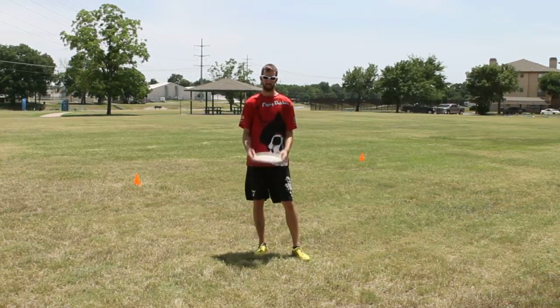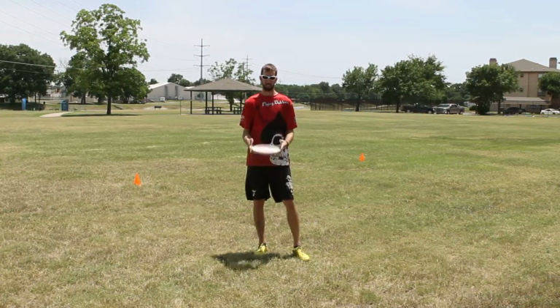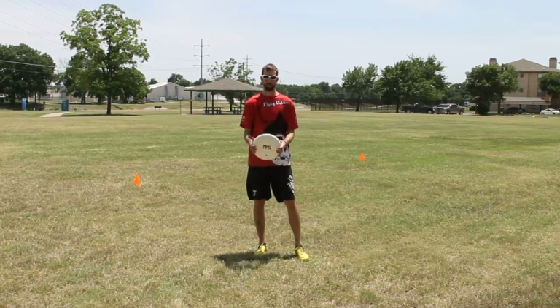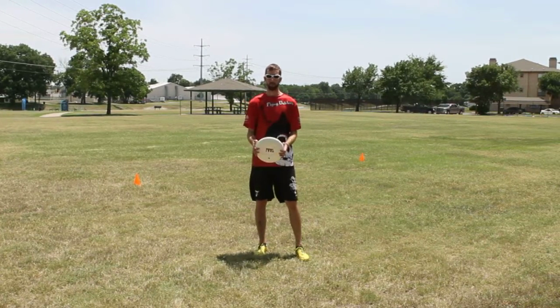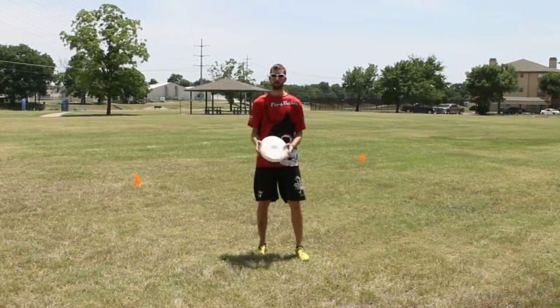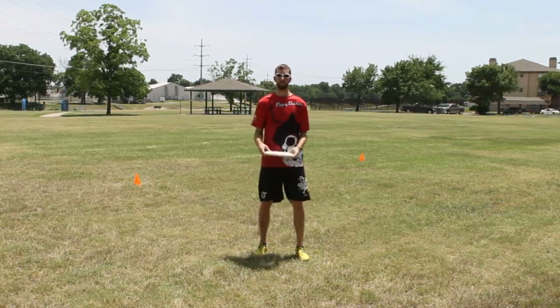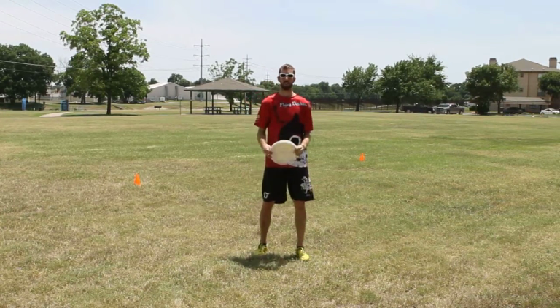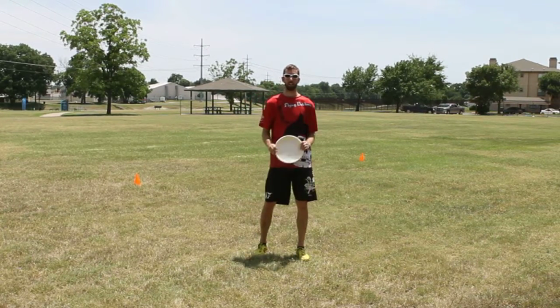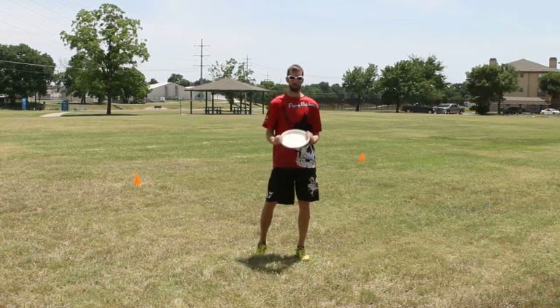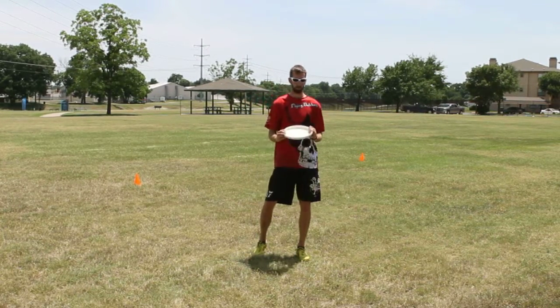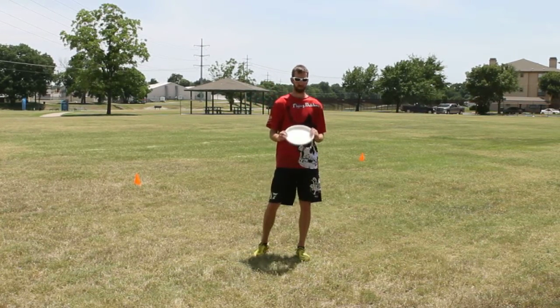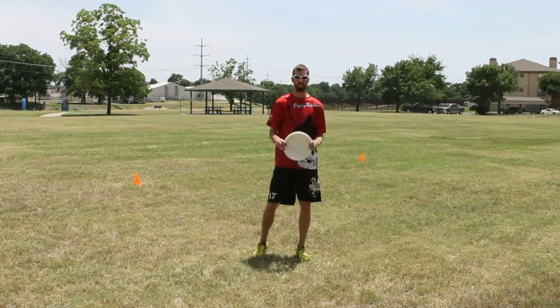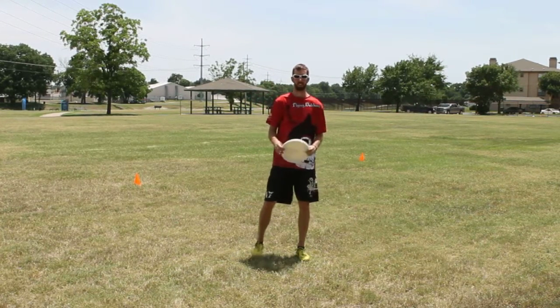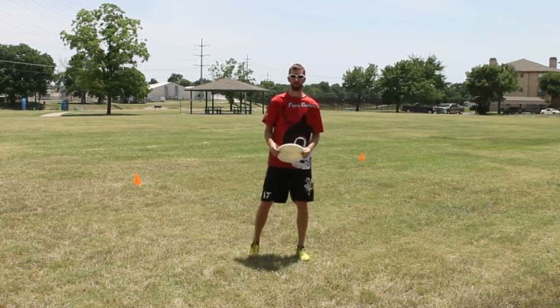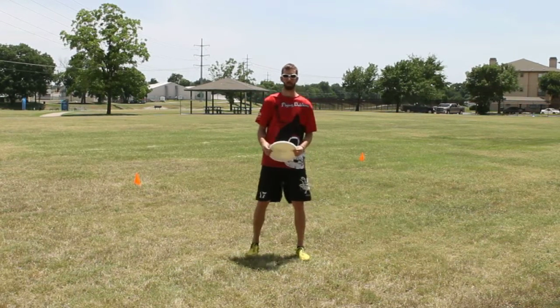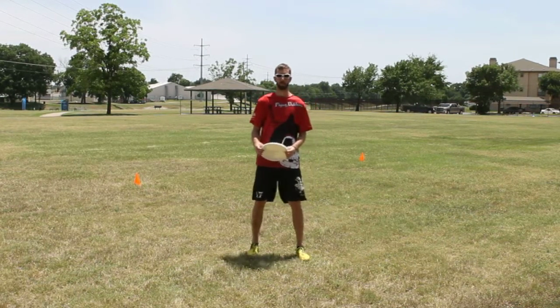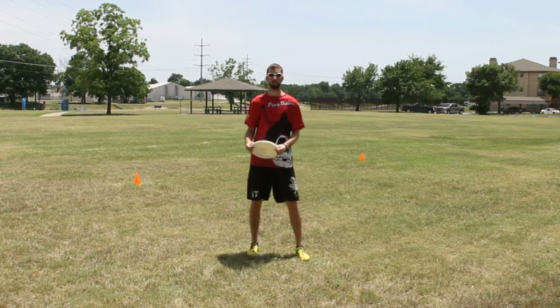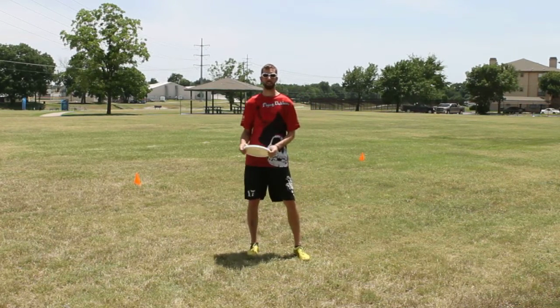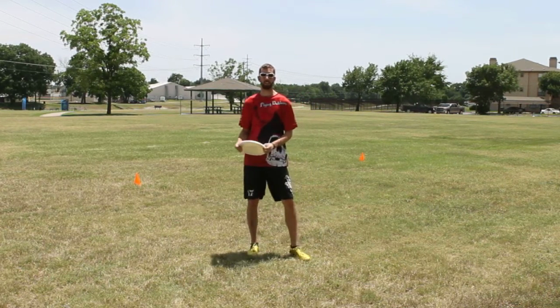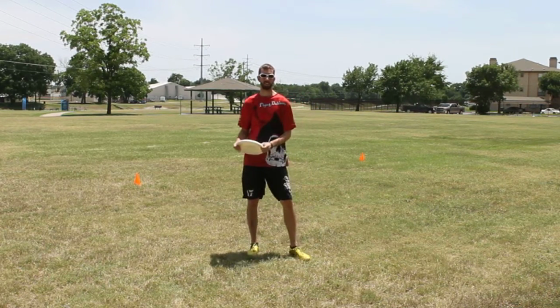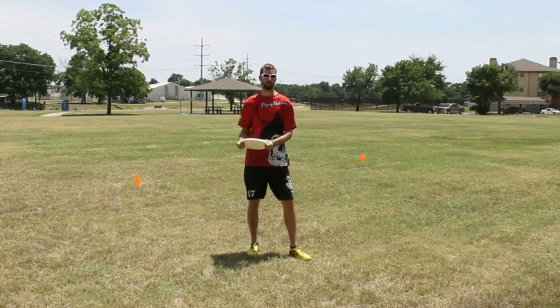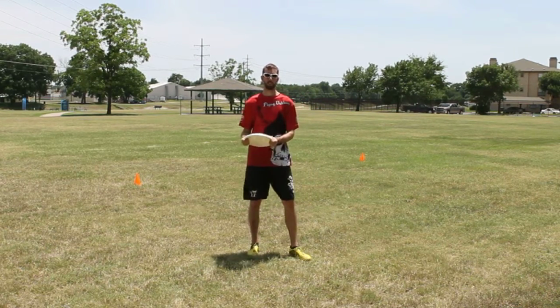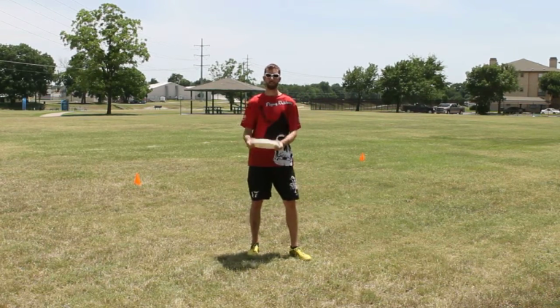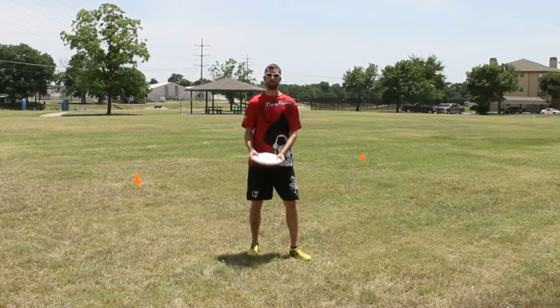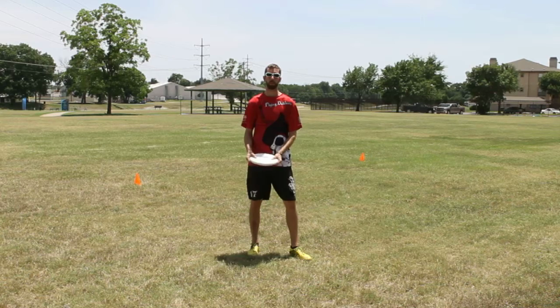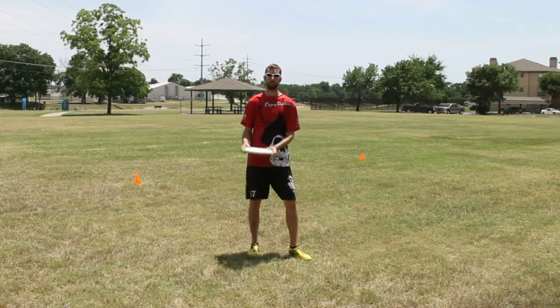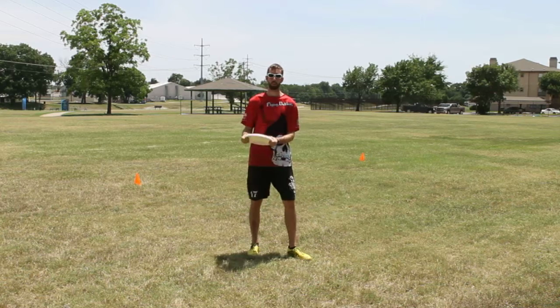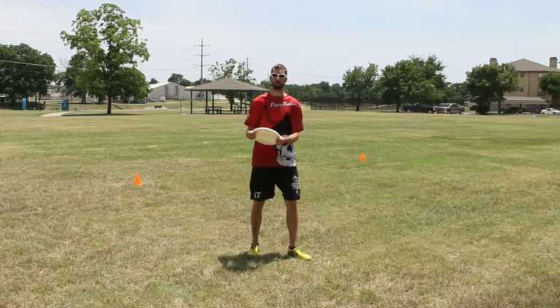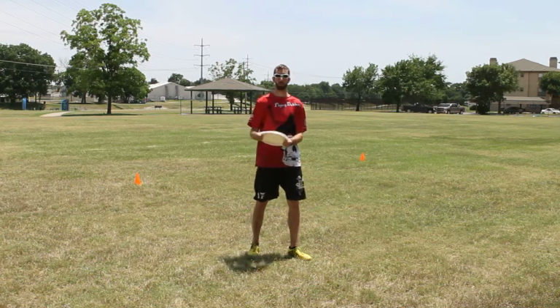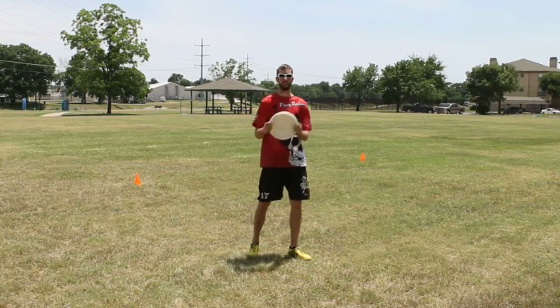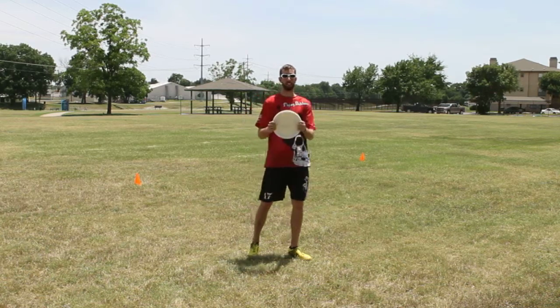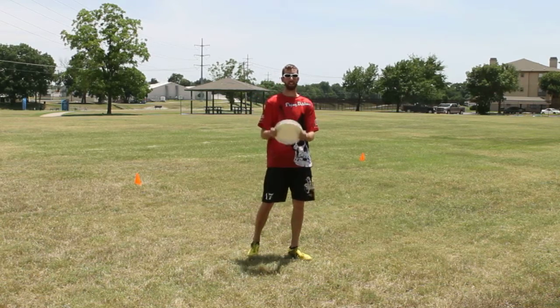Hey, my name's Trey, I'm here with Flying Deadman Ultimate. Today we're going to talk about how to throw the backhand.